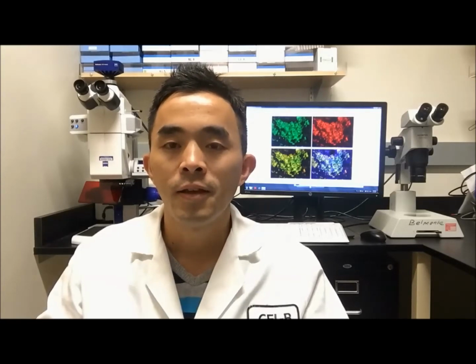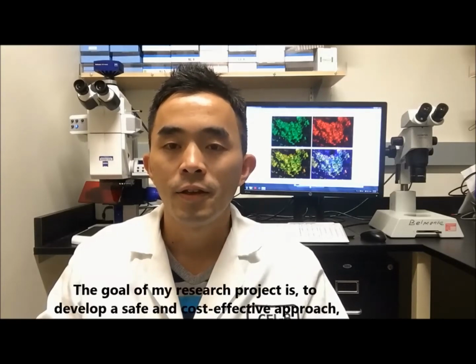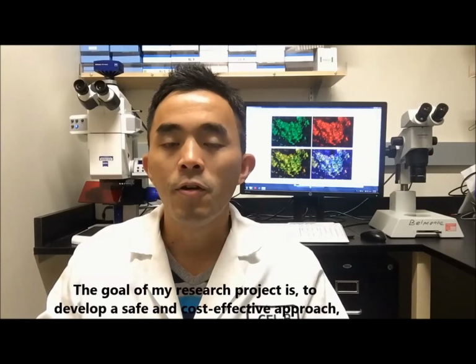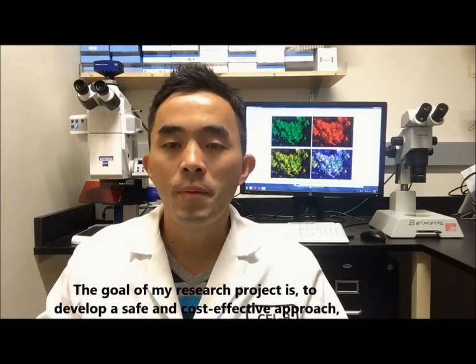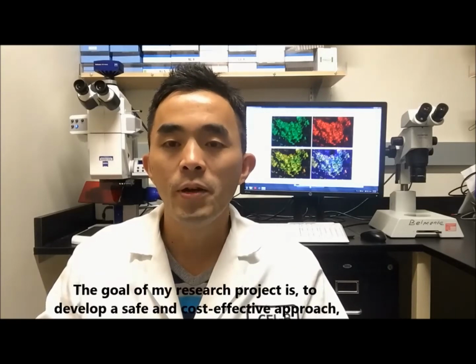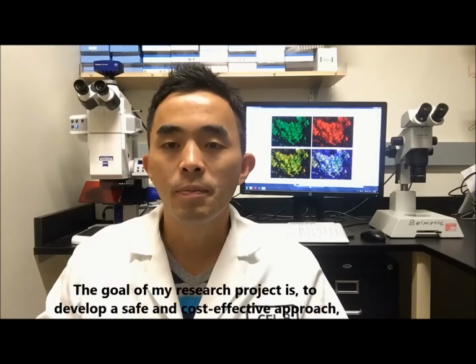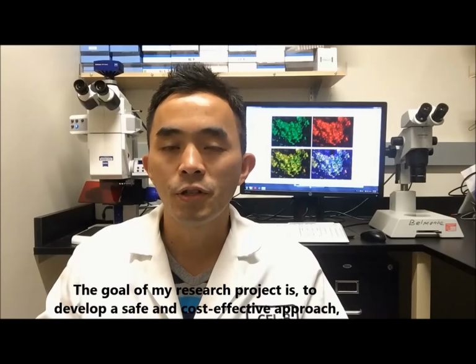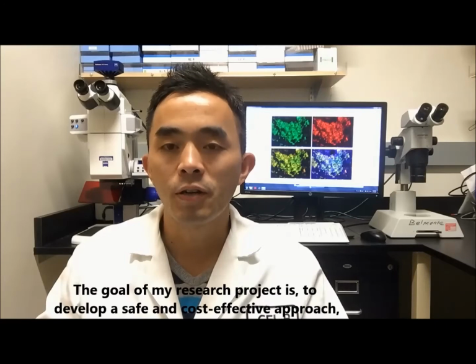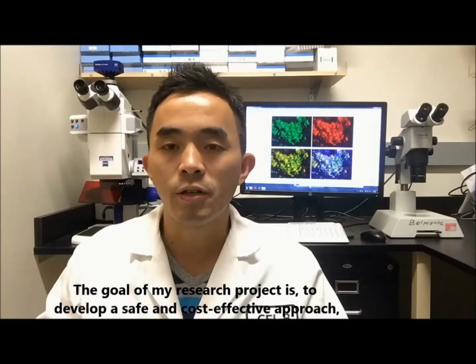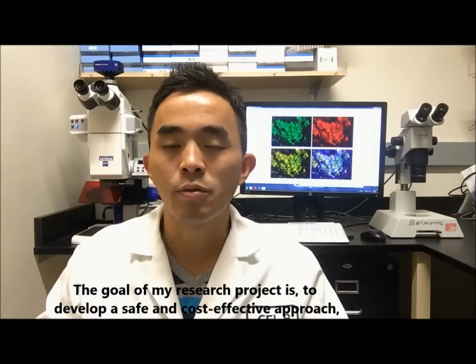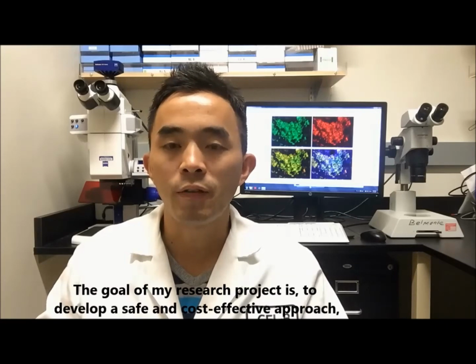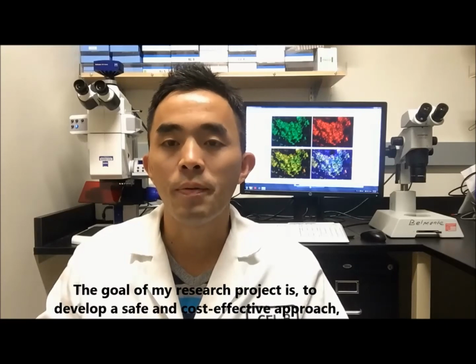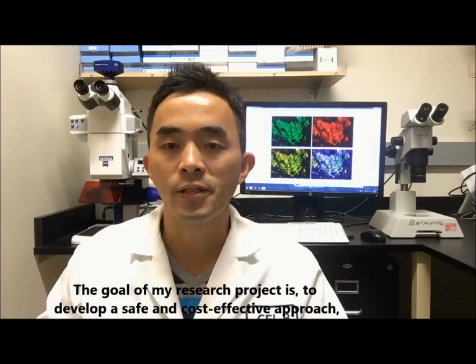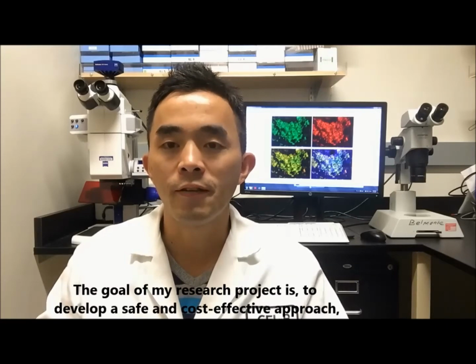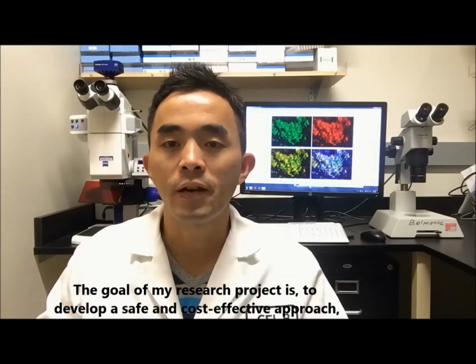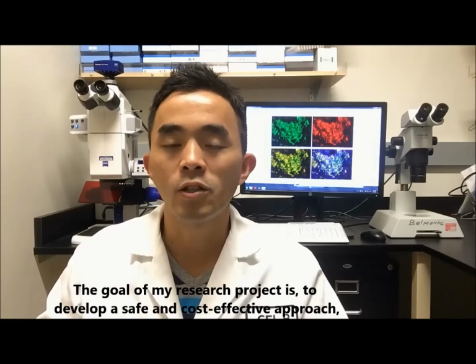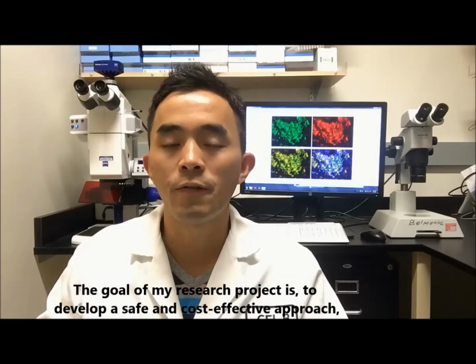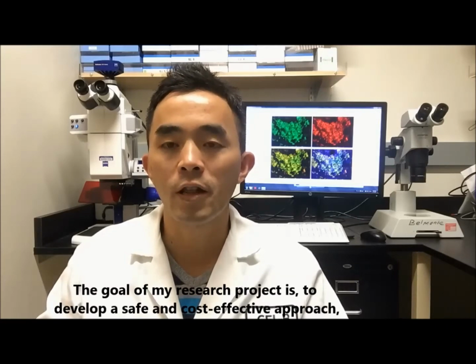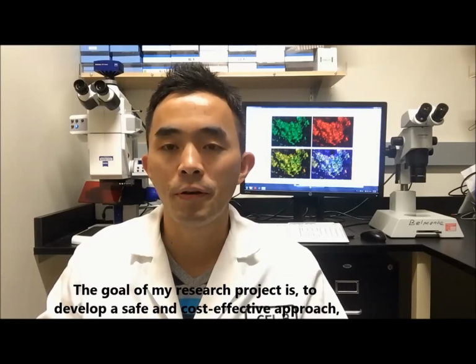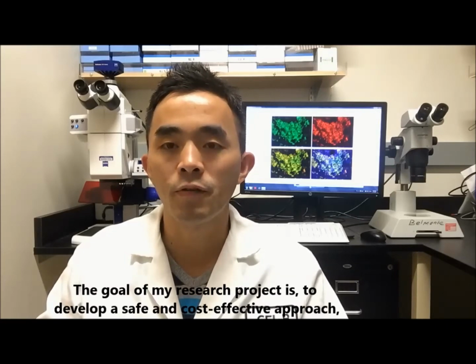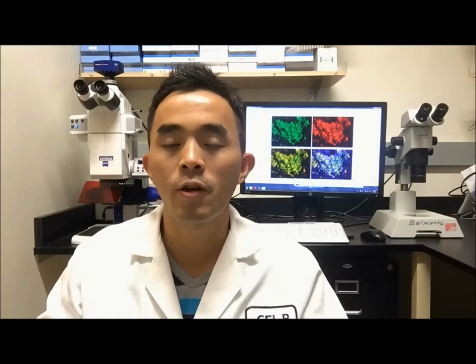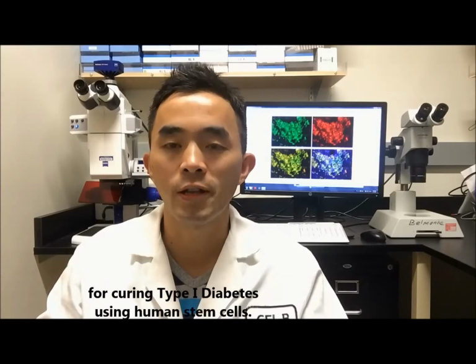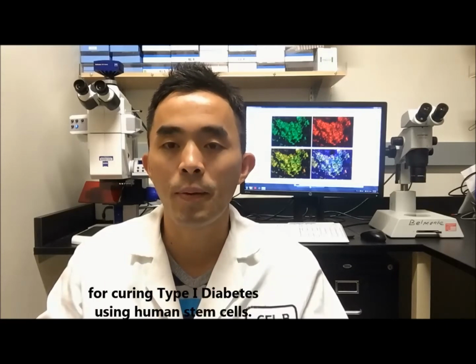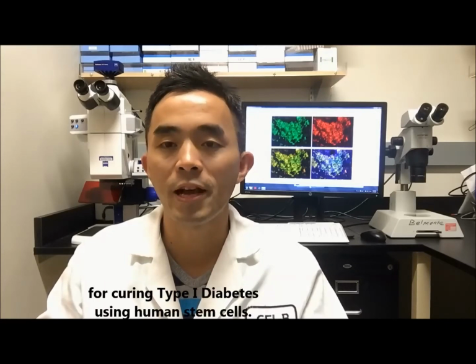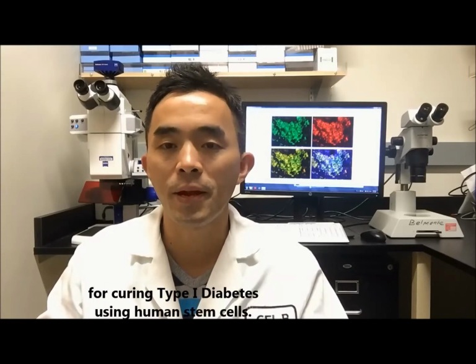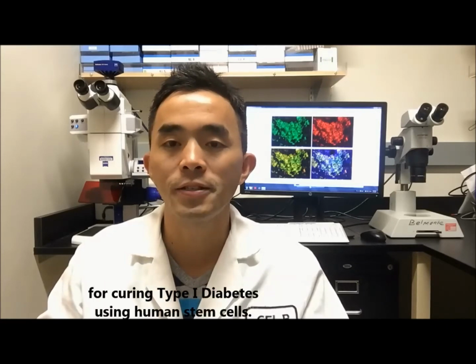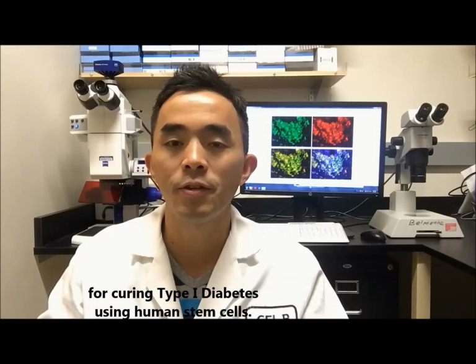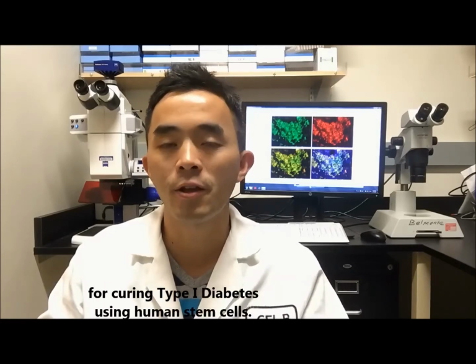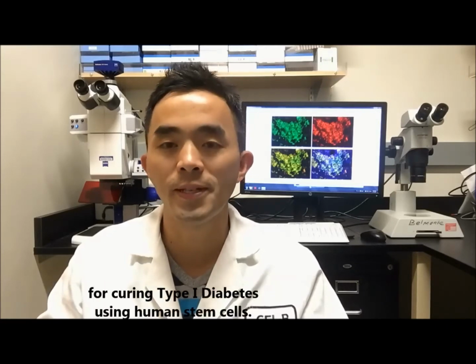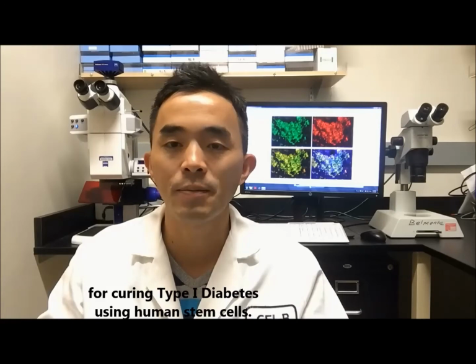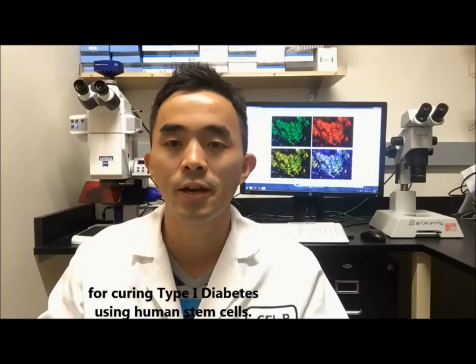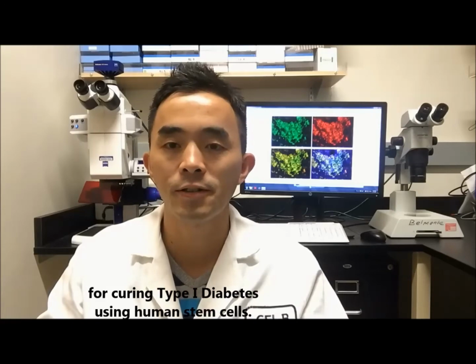The goal of my research project is to develop a safe and cost-effective approach to curing type 1 diabetes using human stem cells.